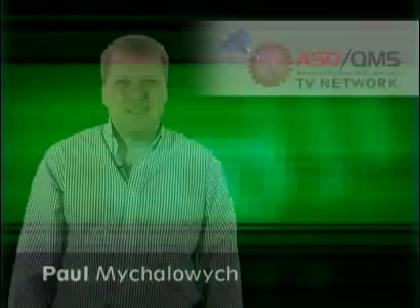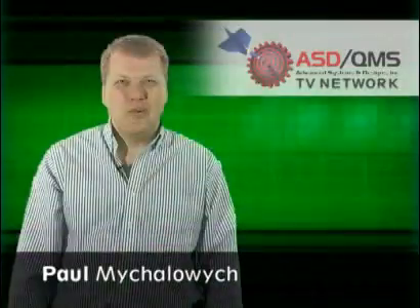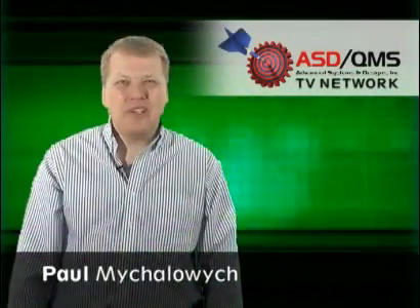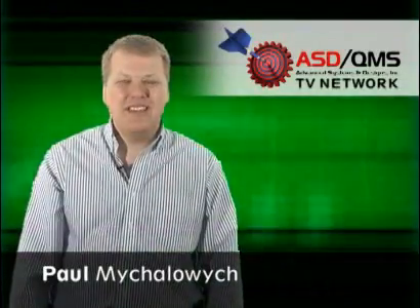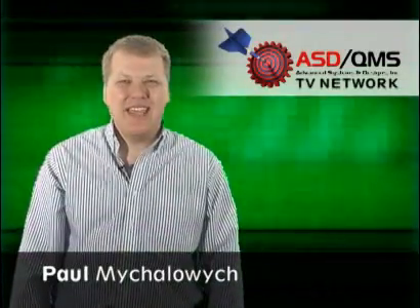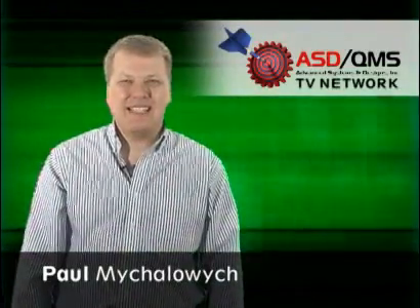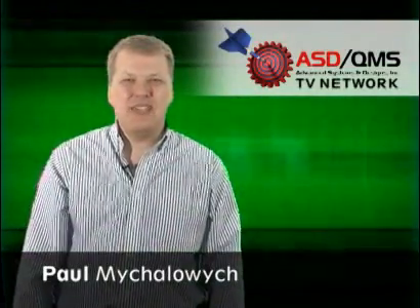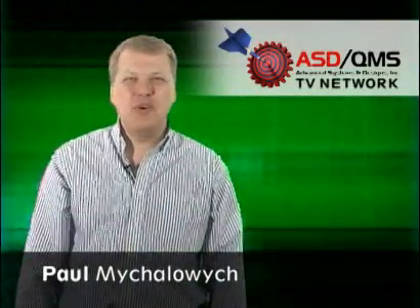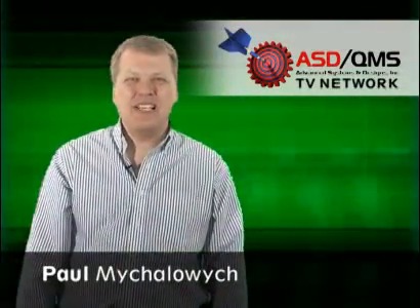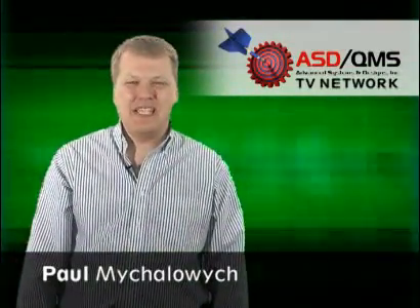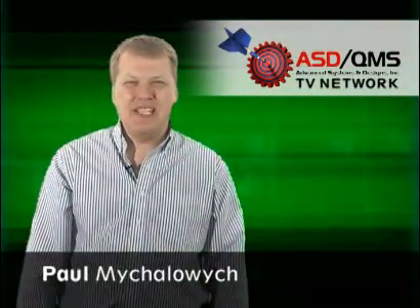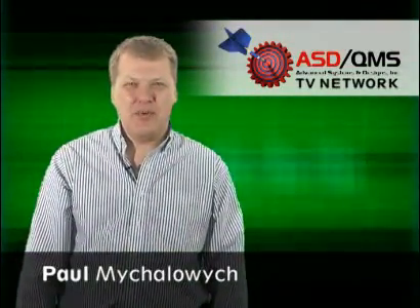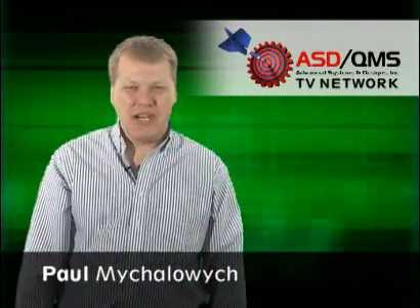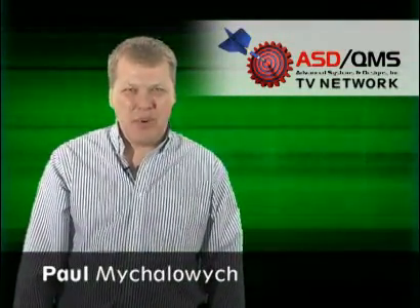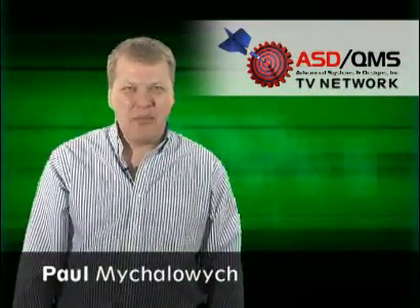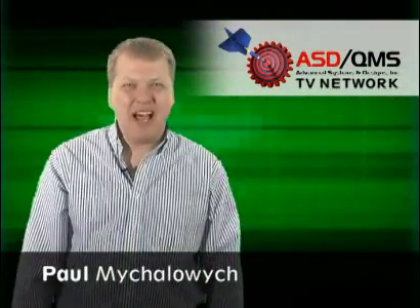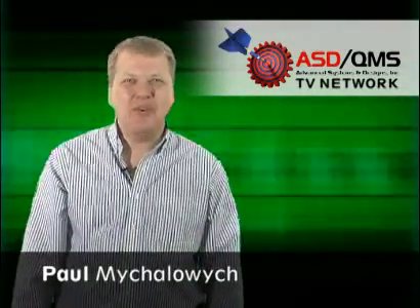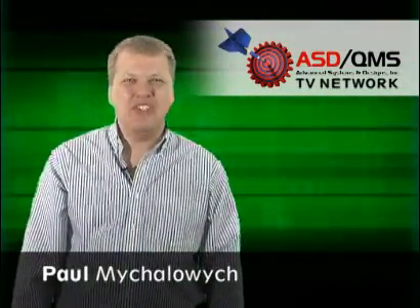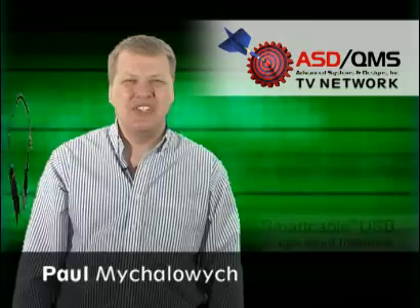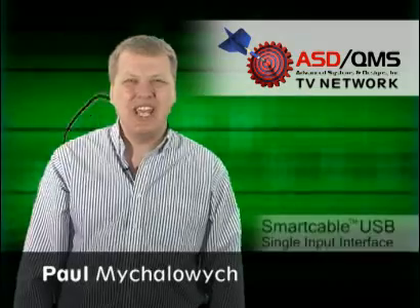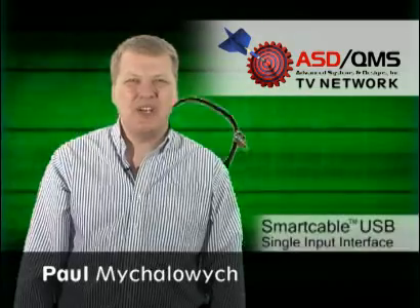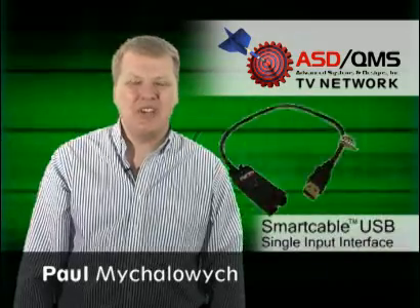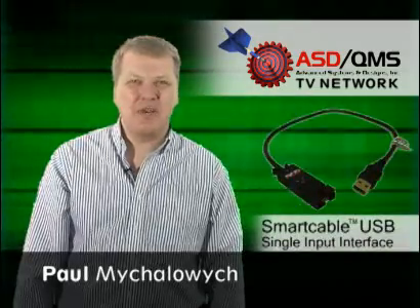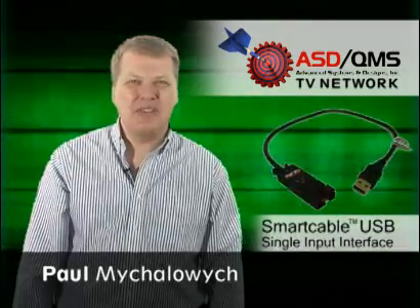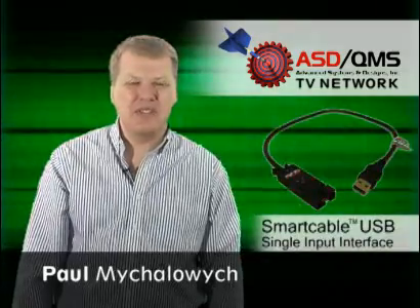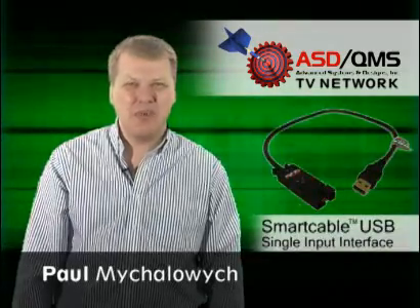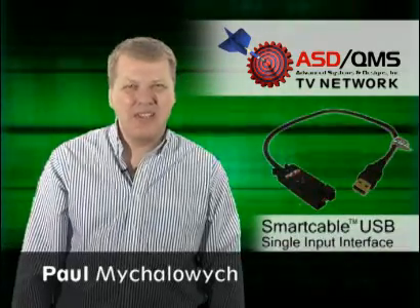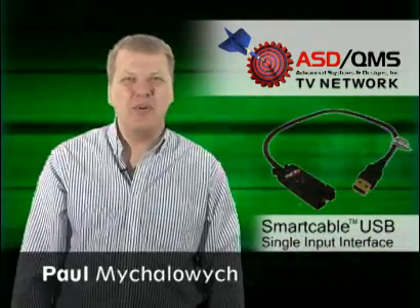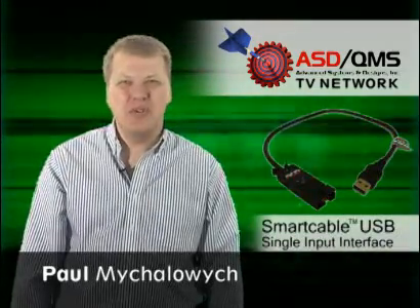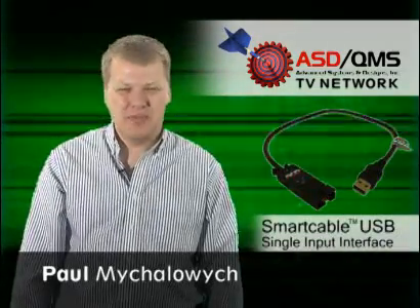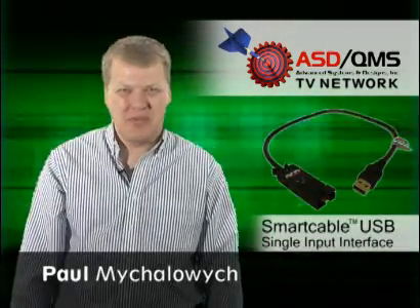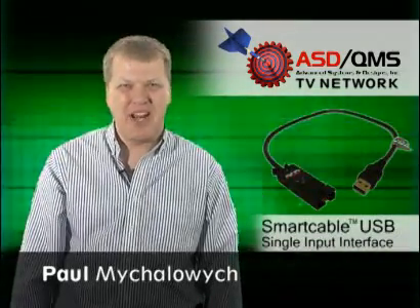Welcome to the ASD QMS TV Network. I'm Paul Mihalowicz and today we're going to talk about the Smart Cable USB product.